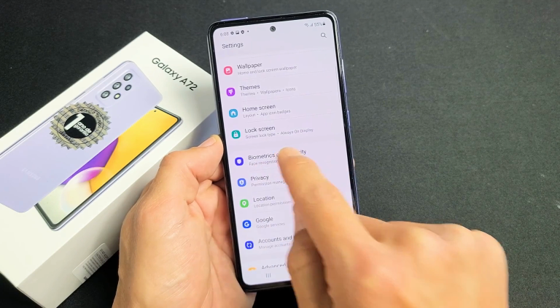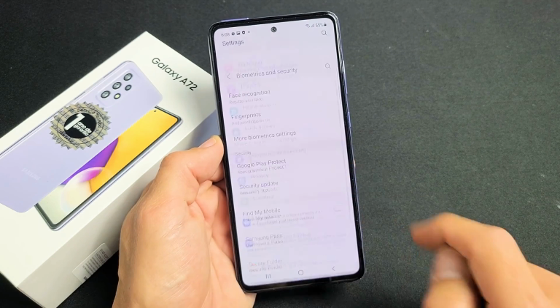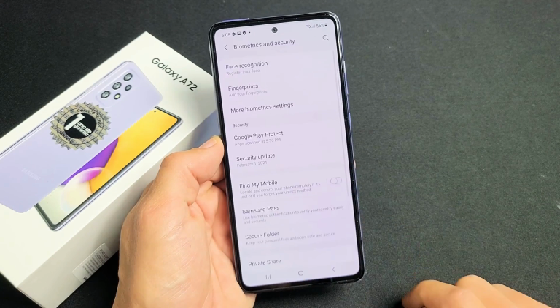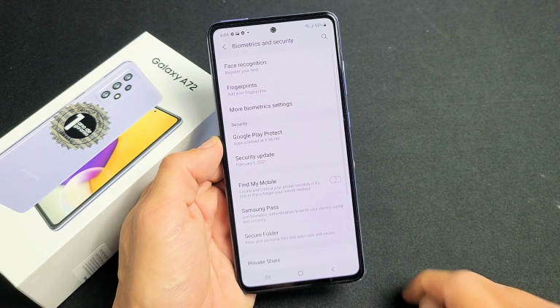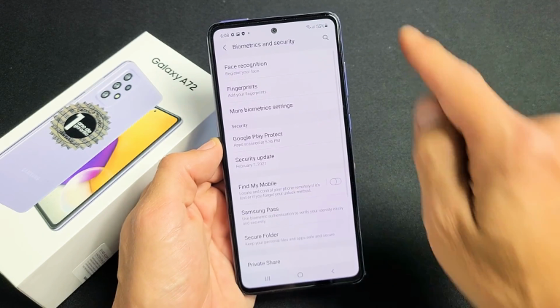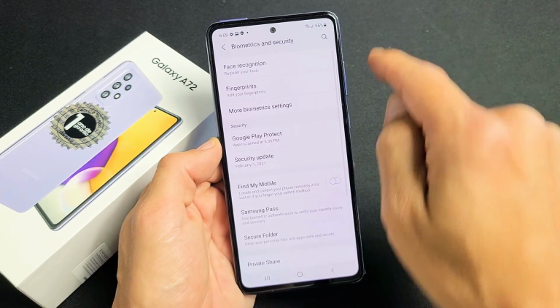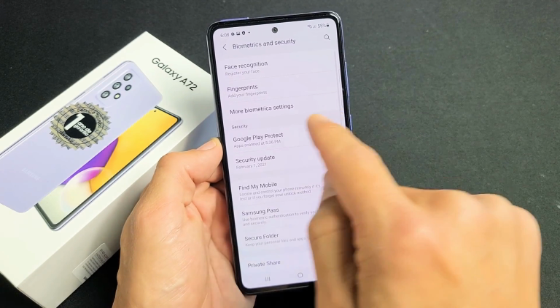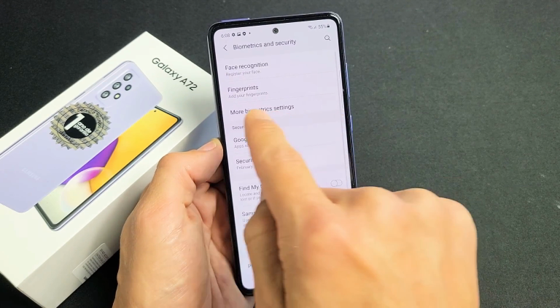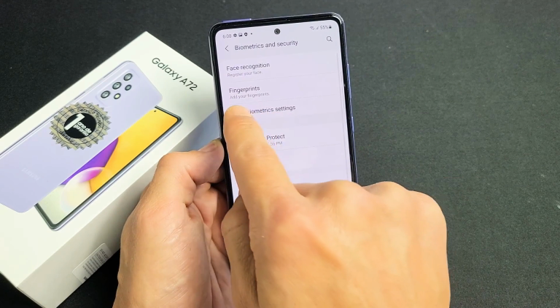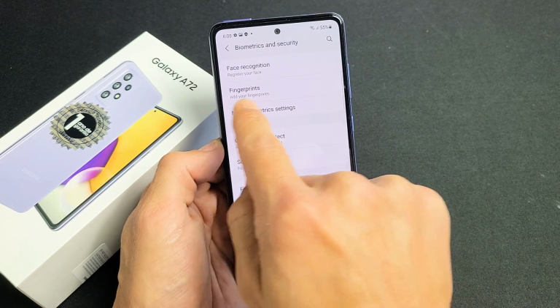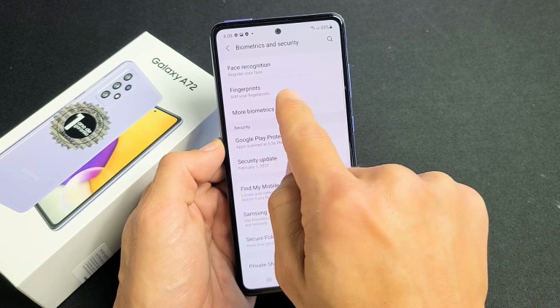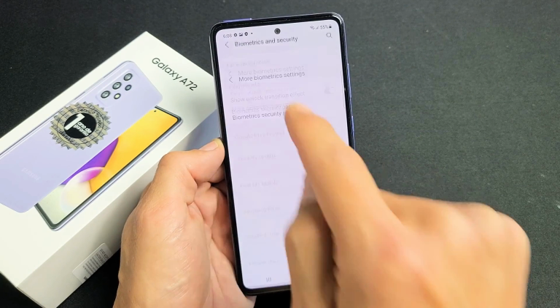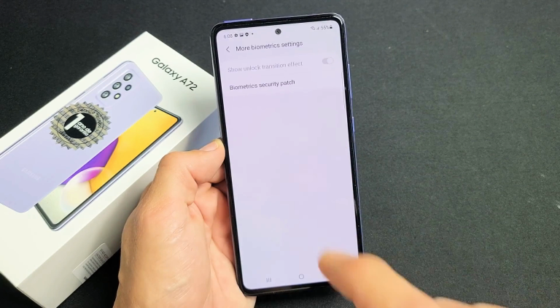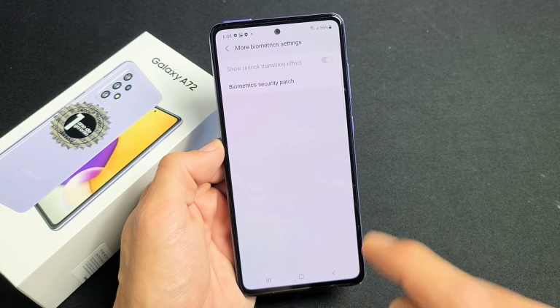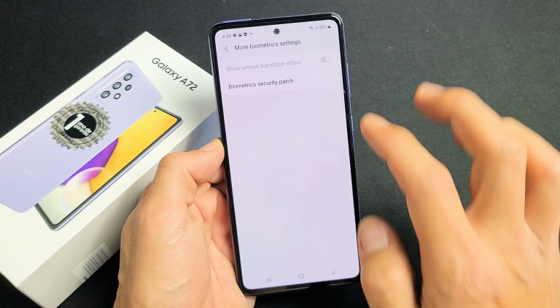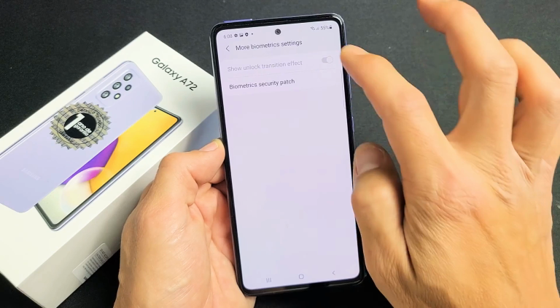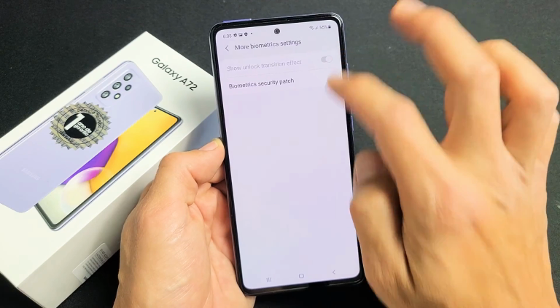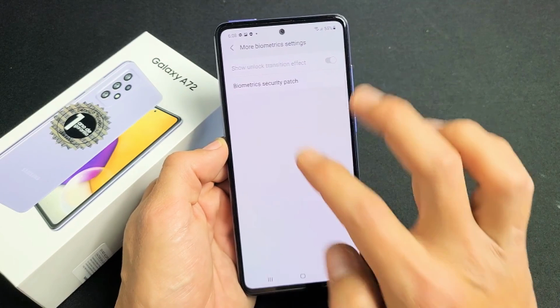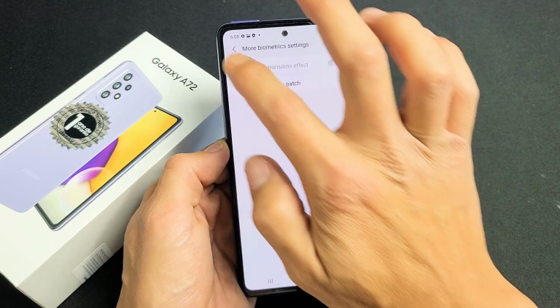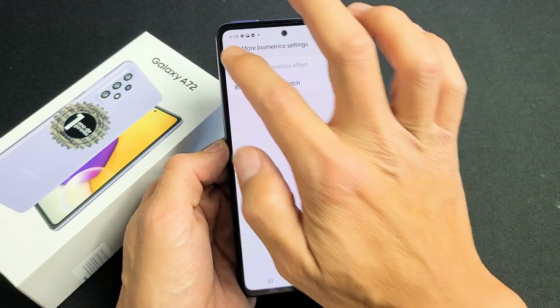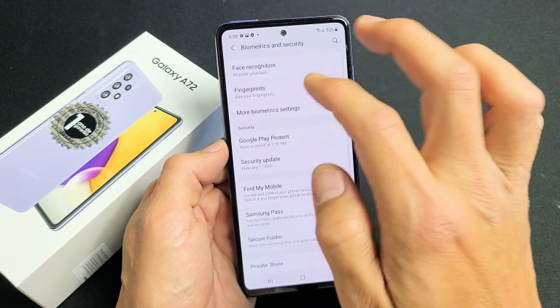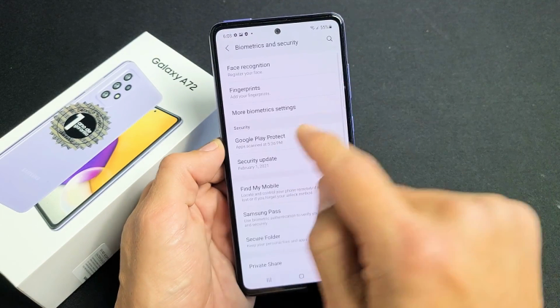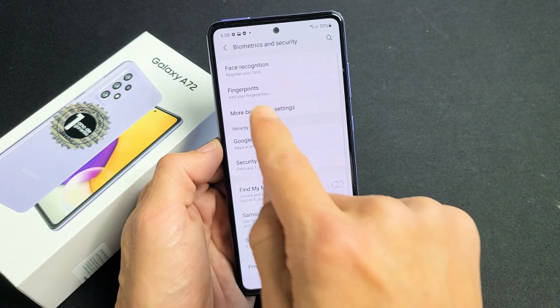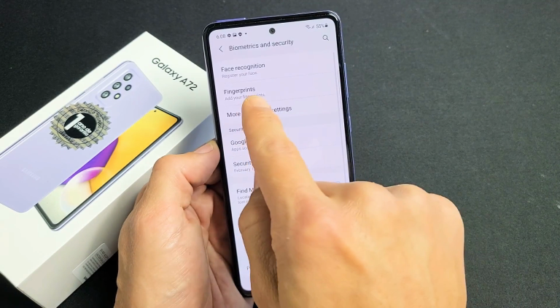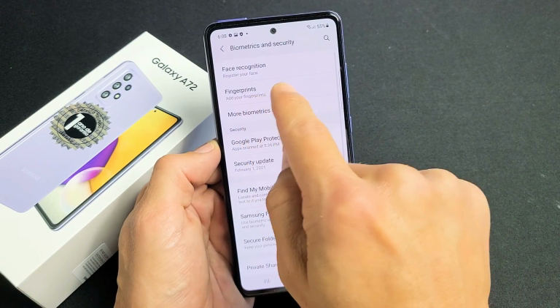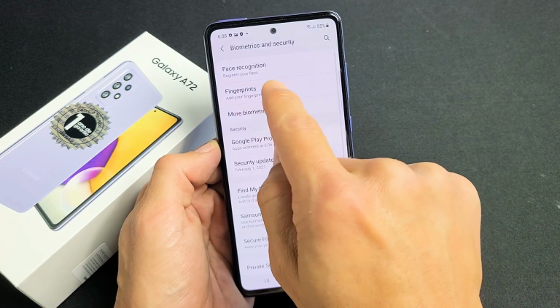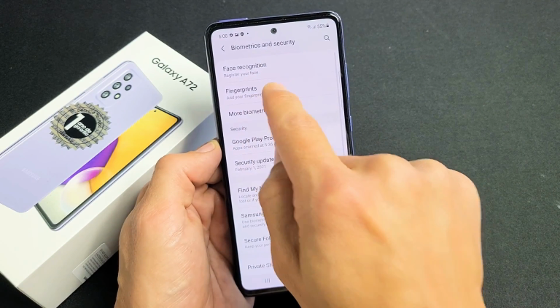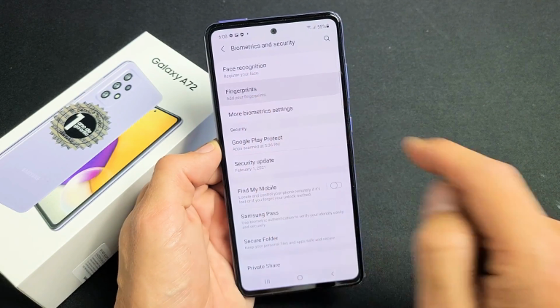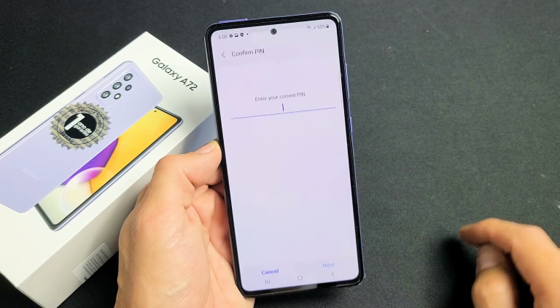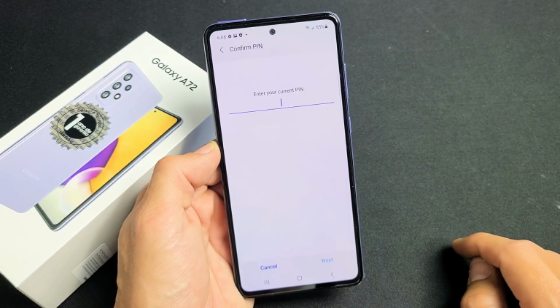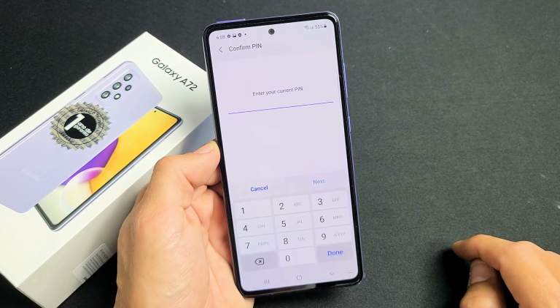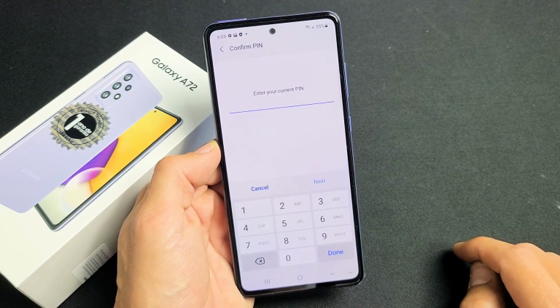Tap on that and you can see Fingerprints right here. Let me go back. Fingerprints — go ahead and tap on that right there.